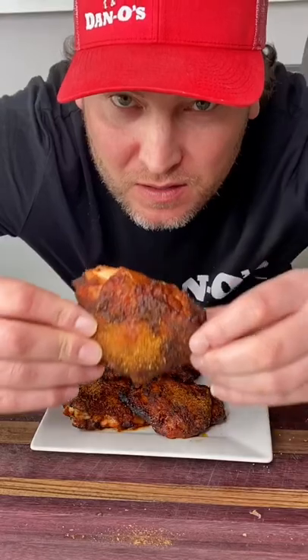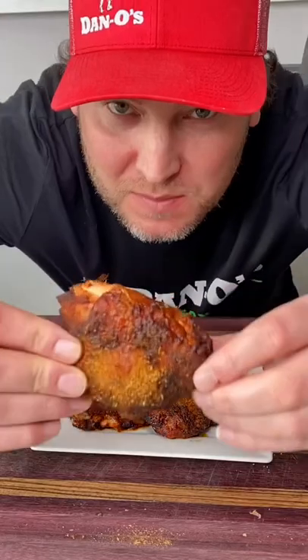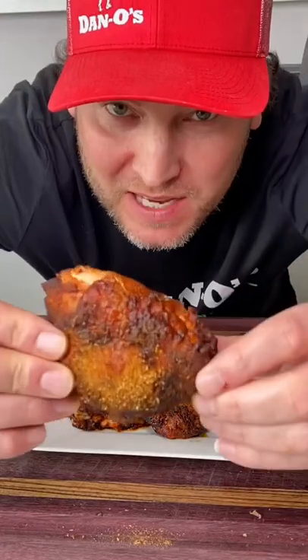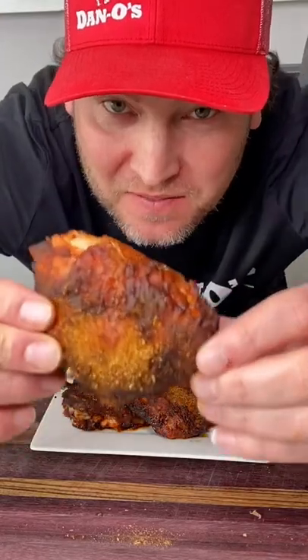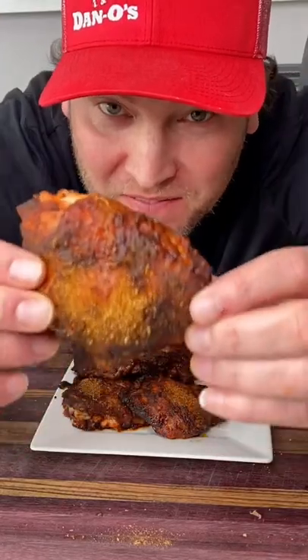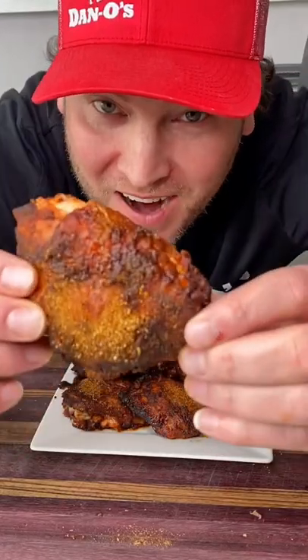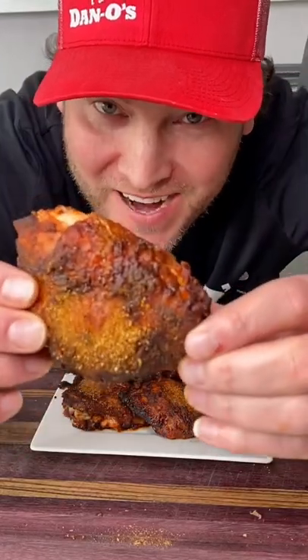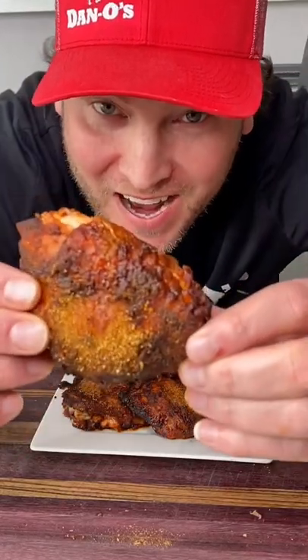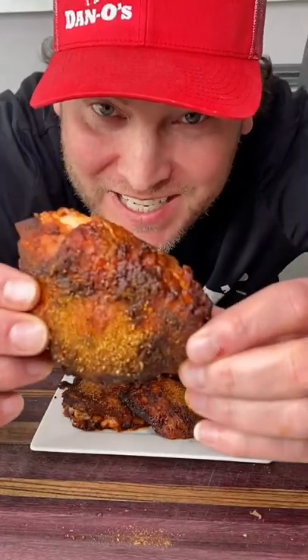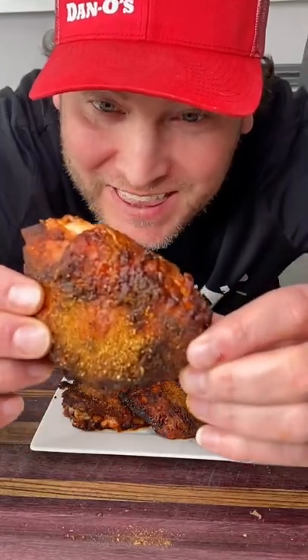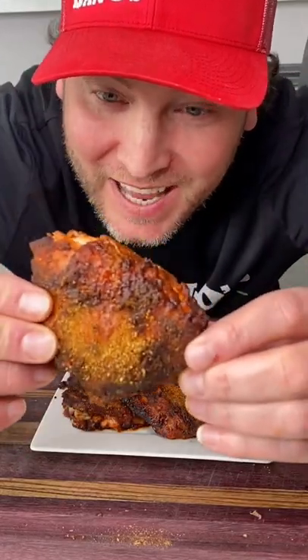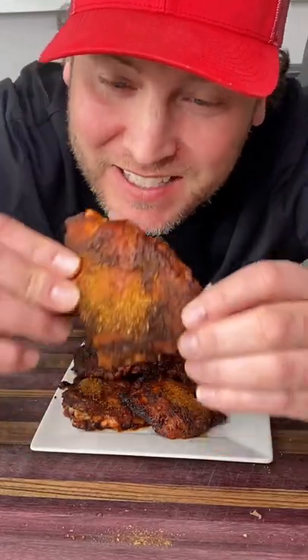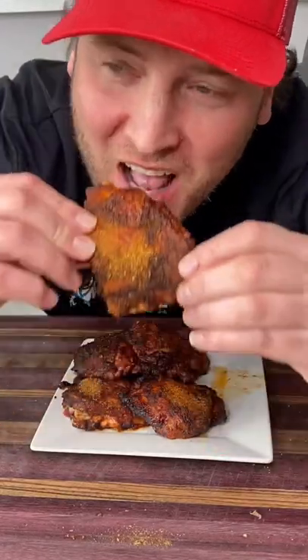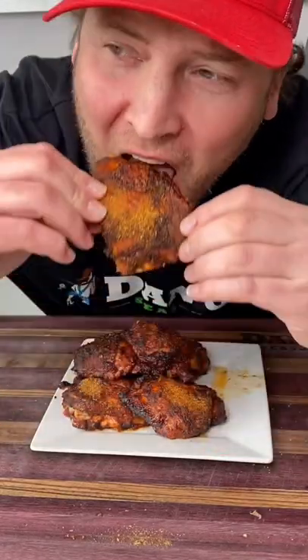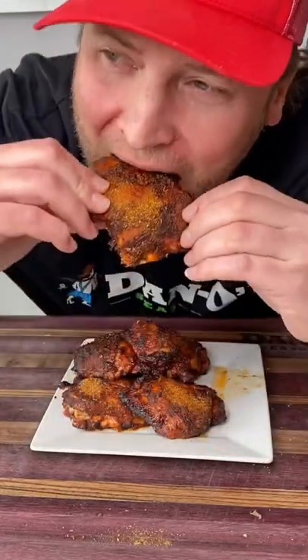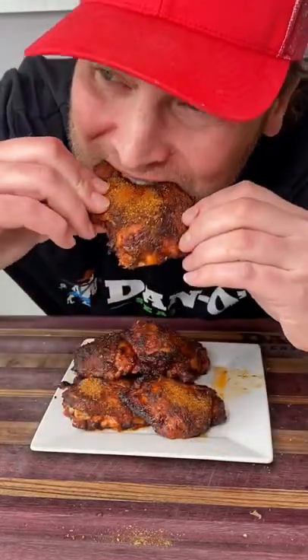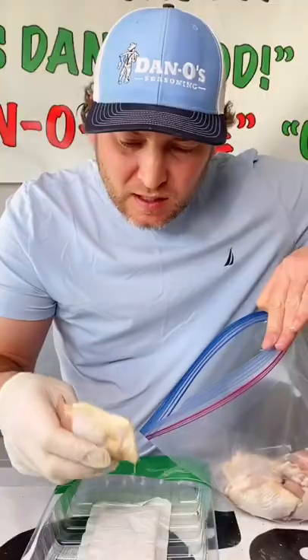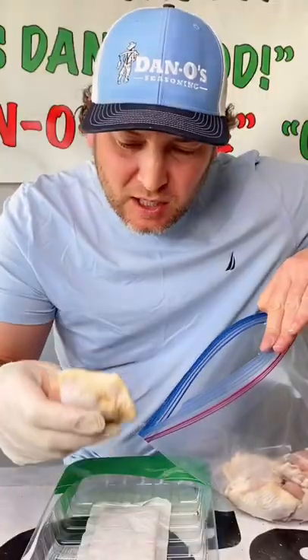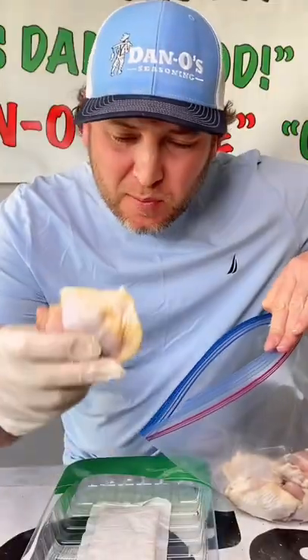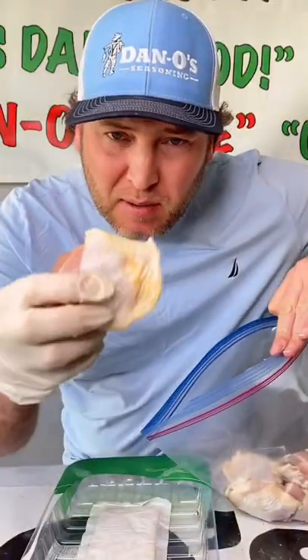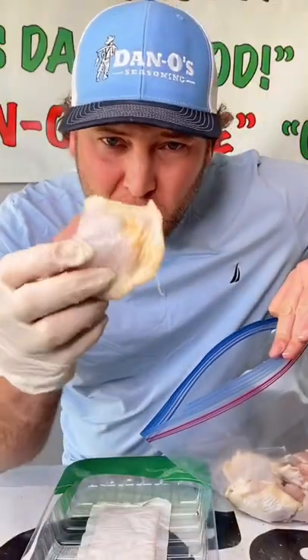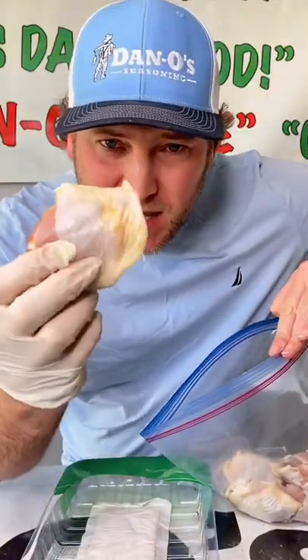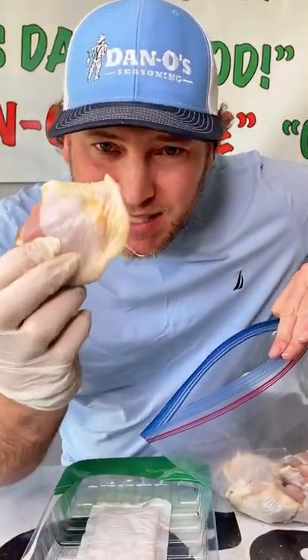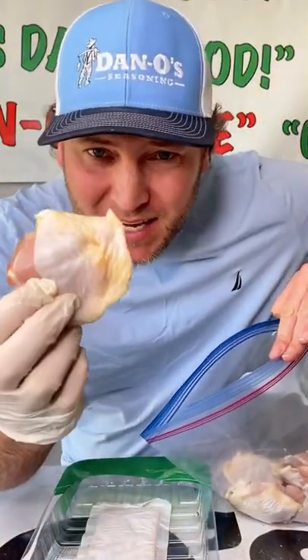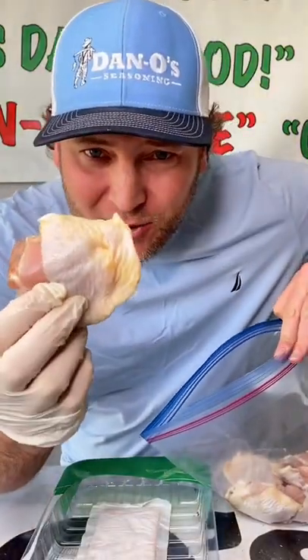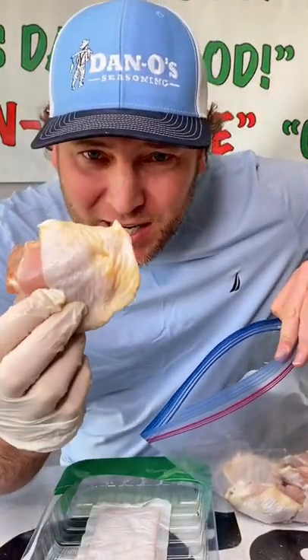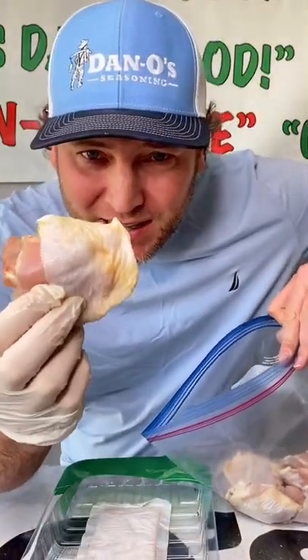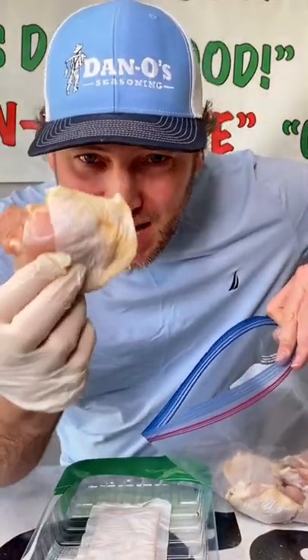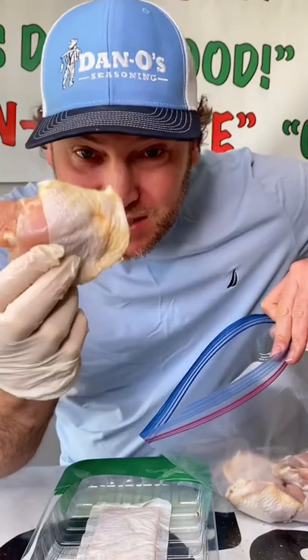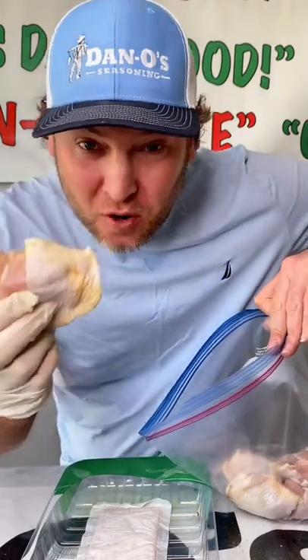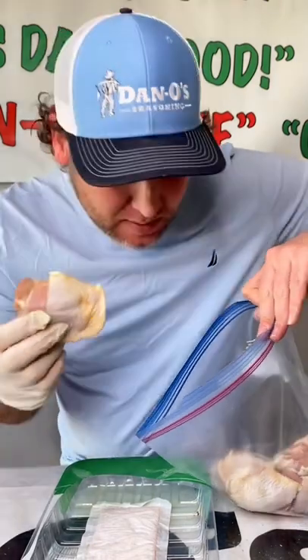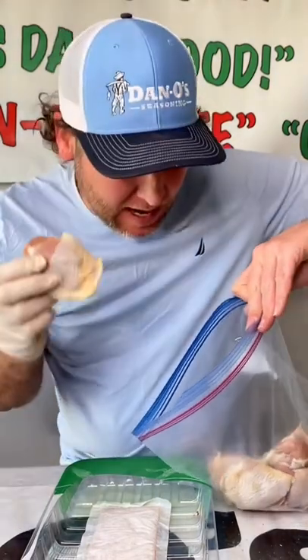Let's make some fiery hot chicken thighs. Little baby bone-in skin-on chicken thighs — throw them in a bag.